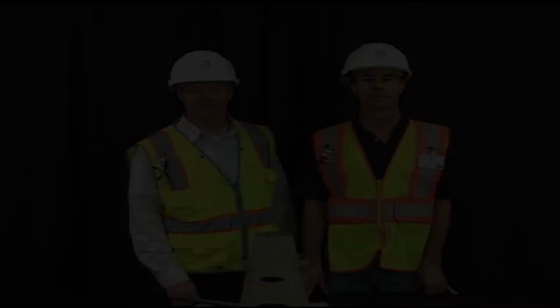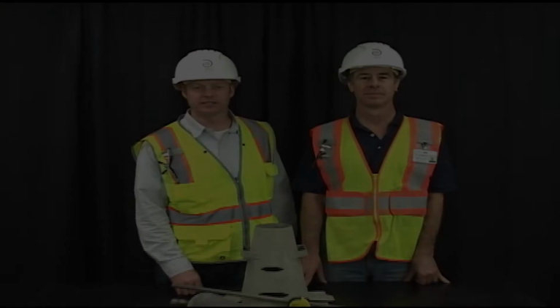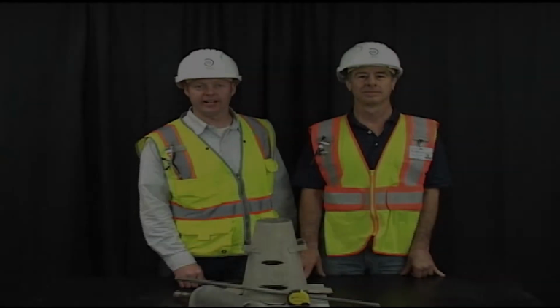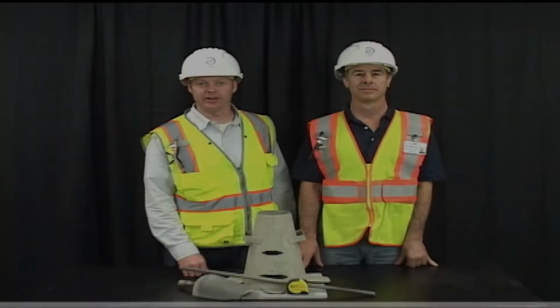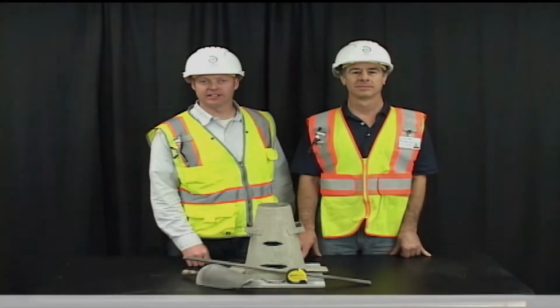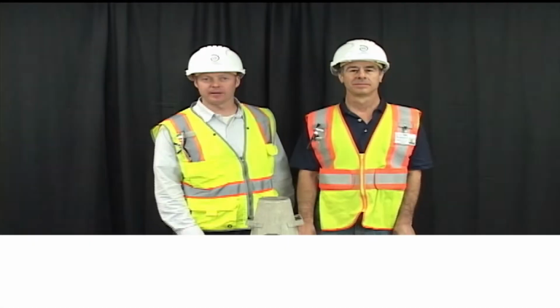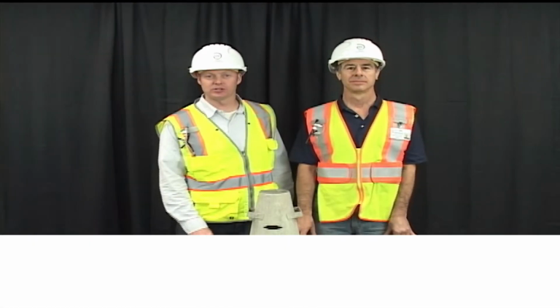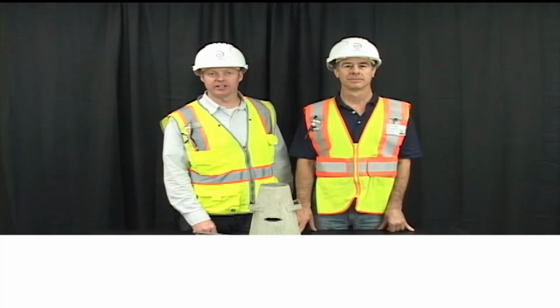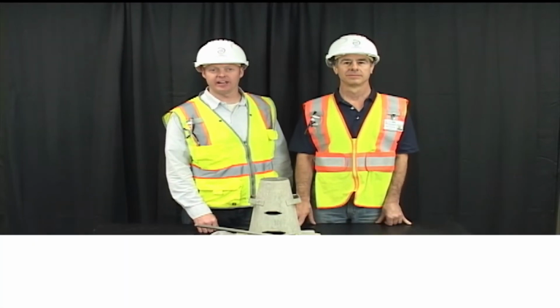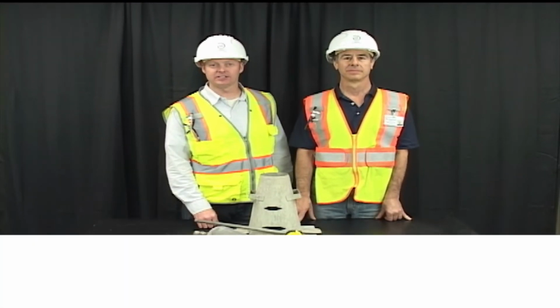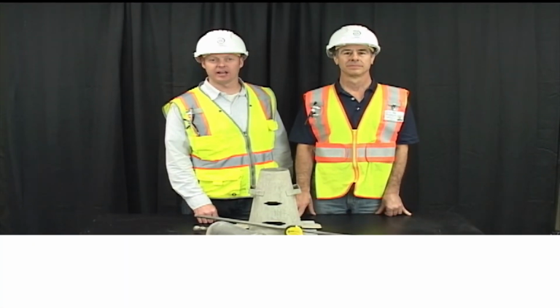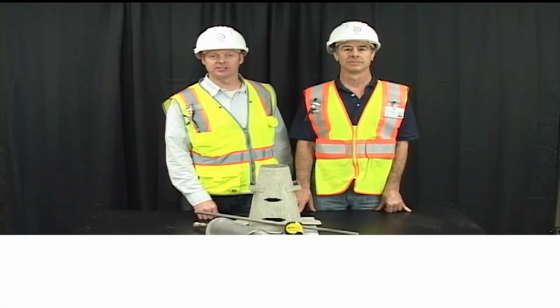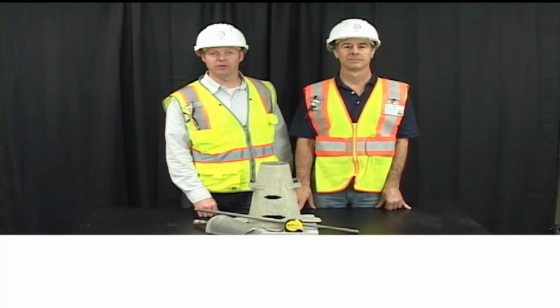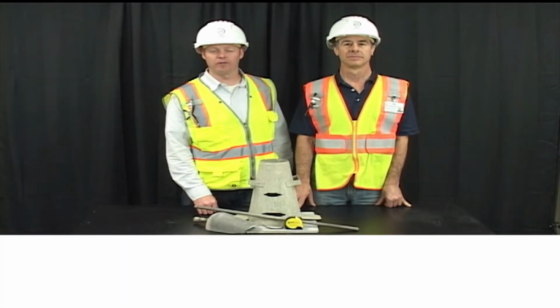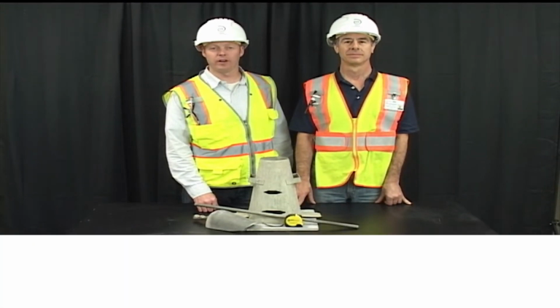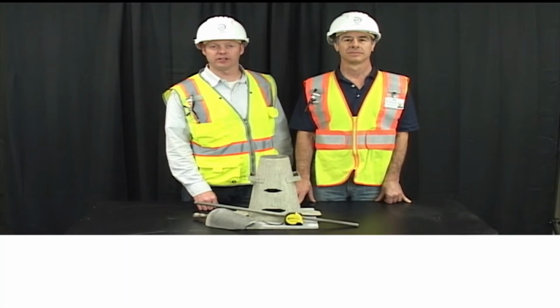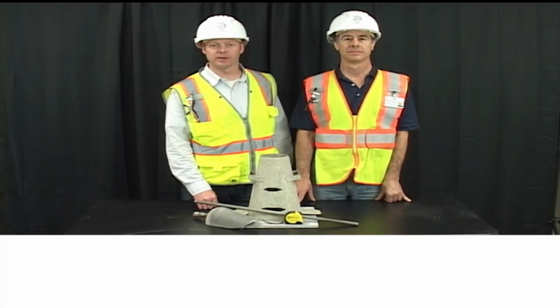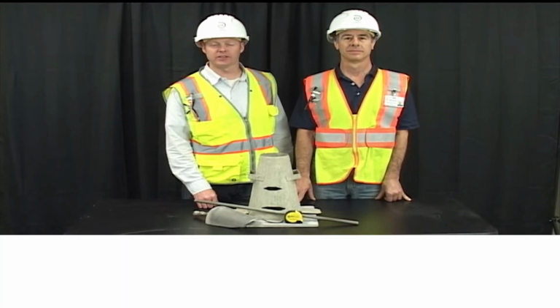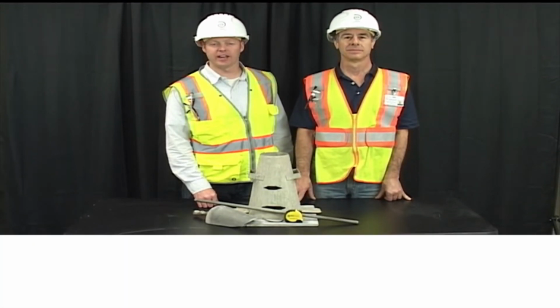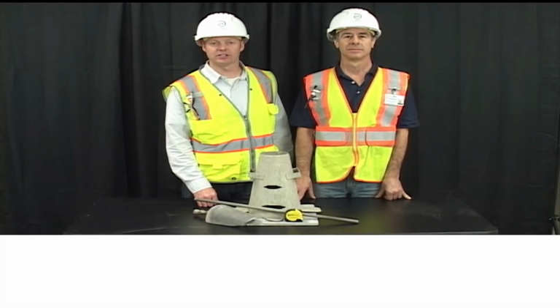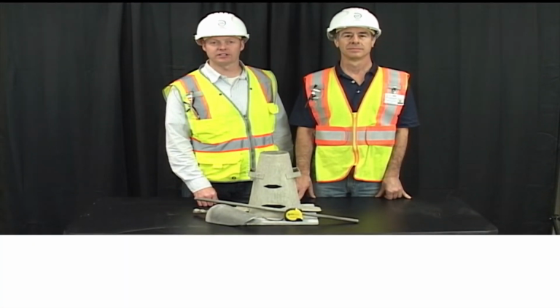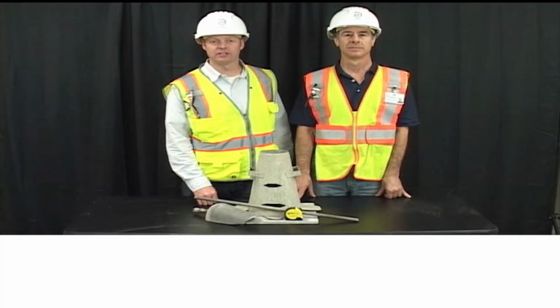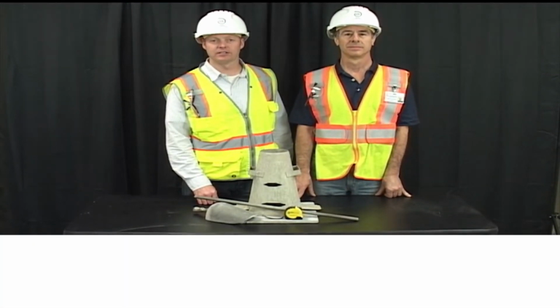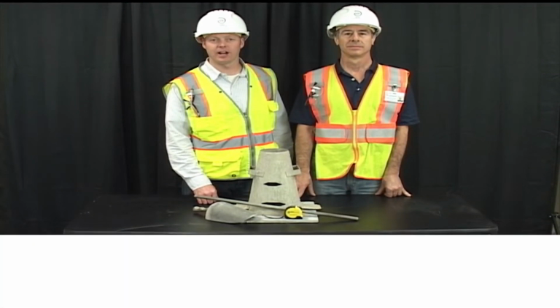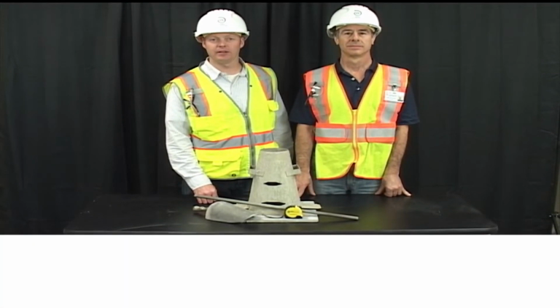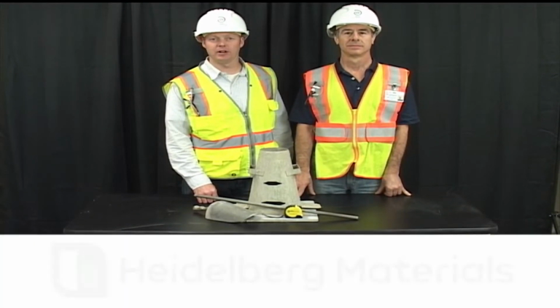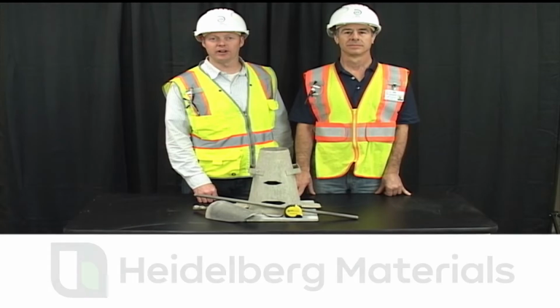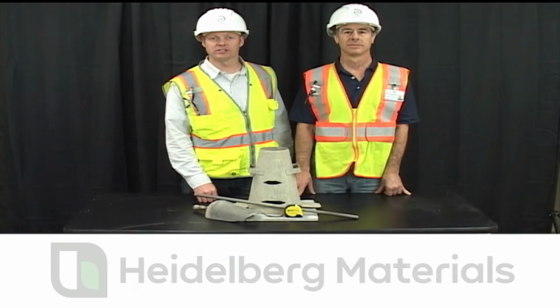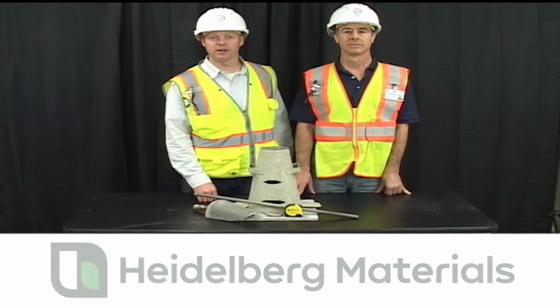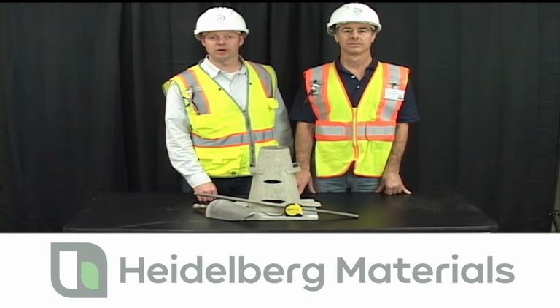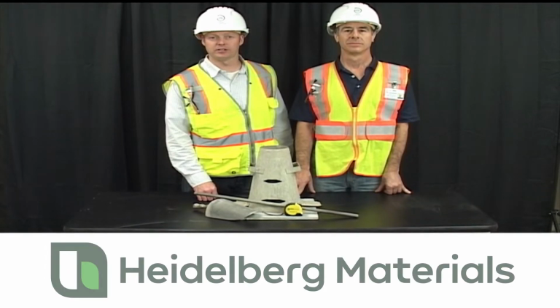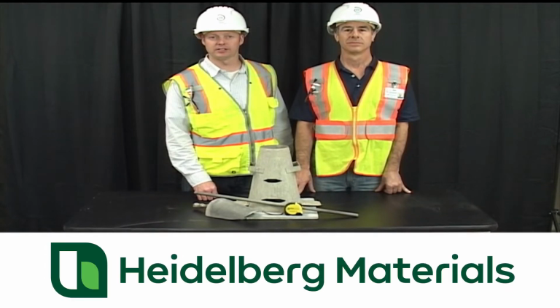Today we'd like to demonstrate the ASTM C143 specification, commonly known as a slump cone test.